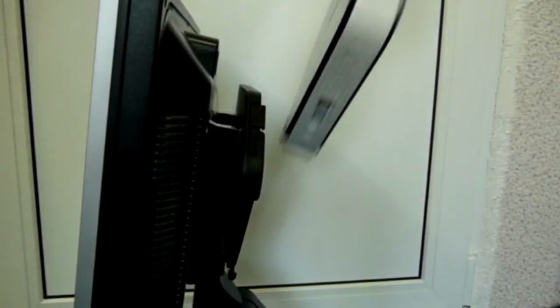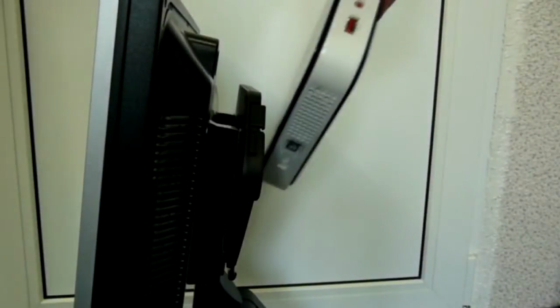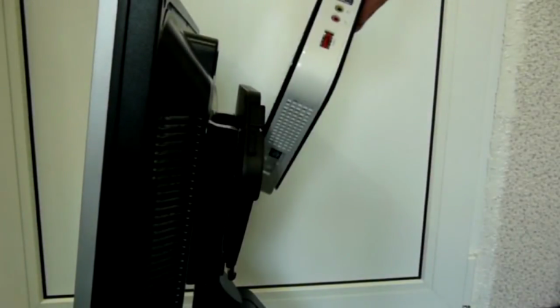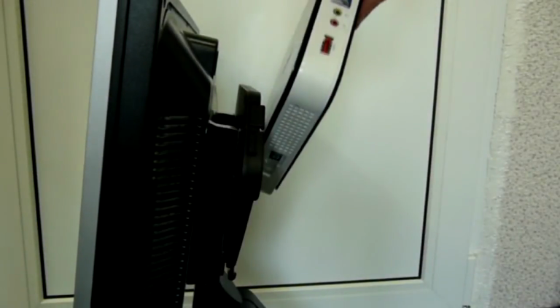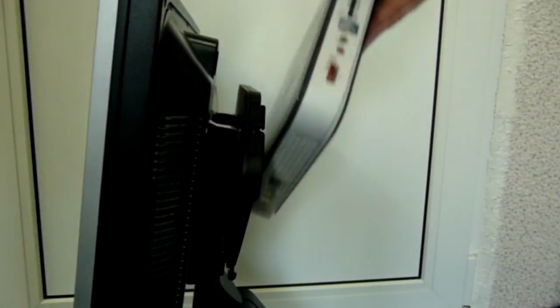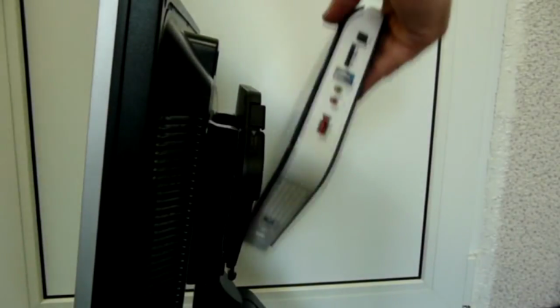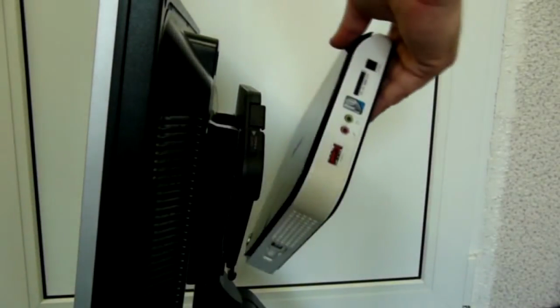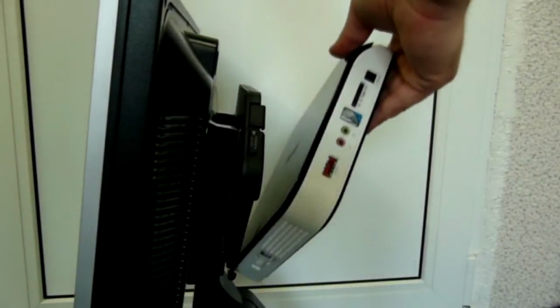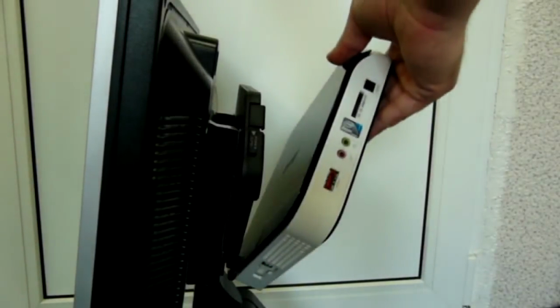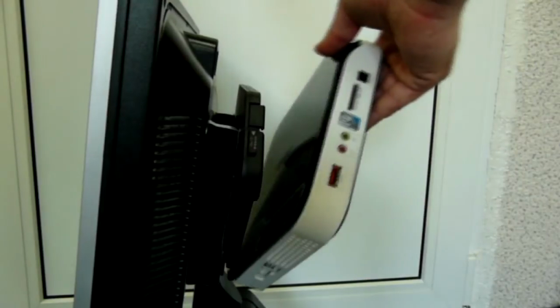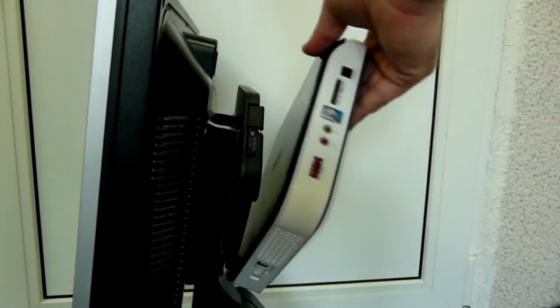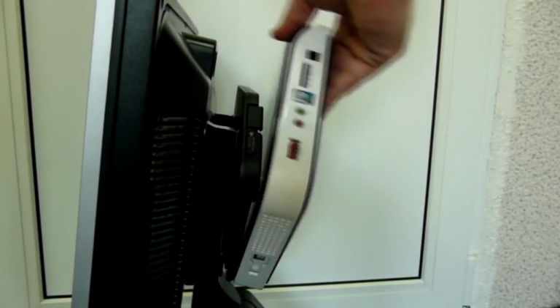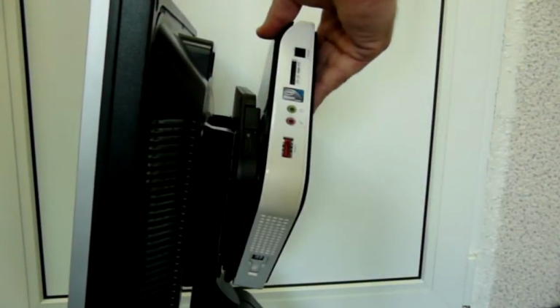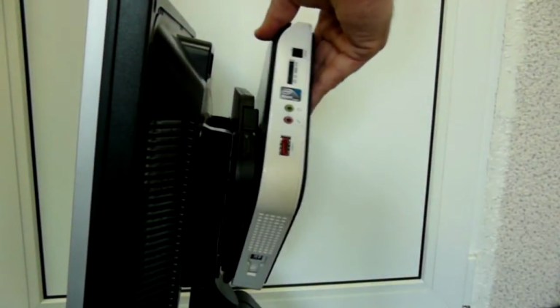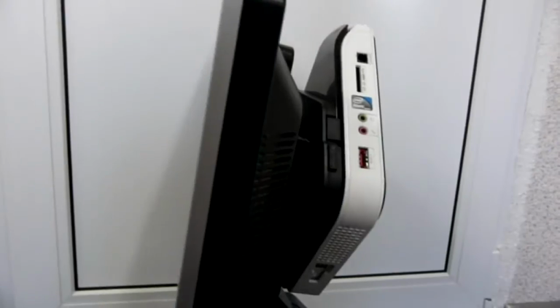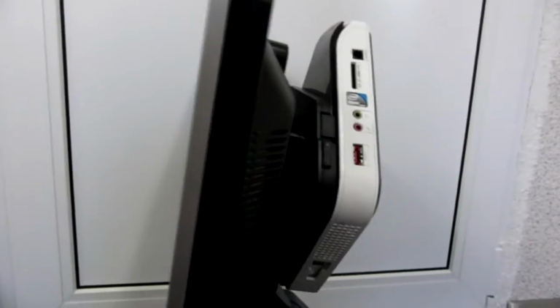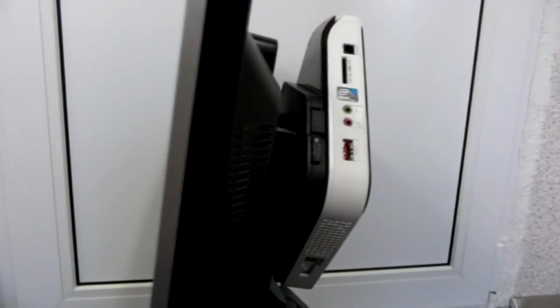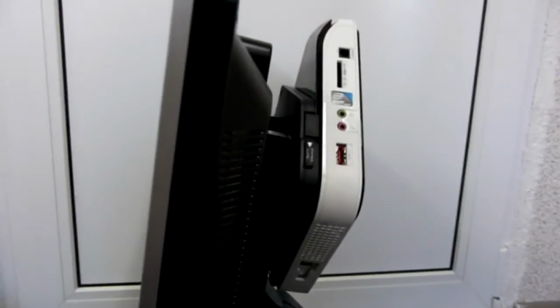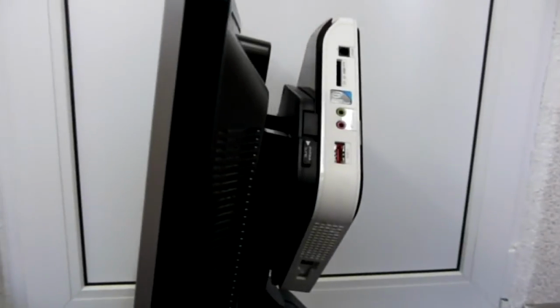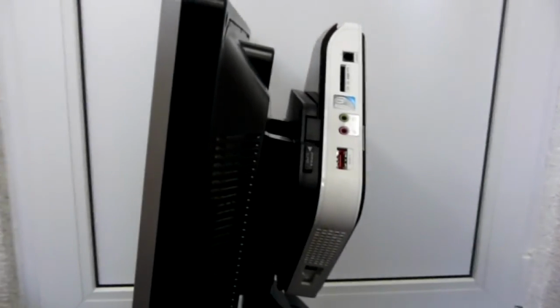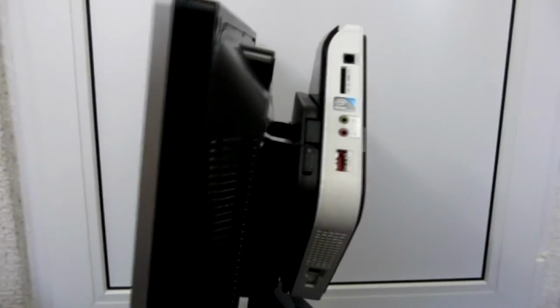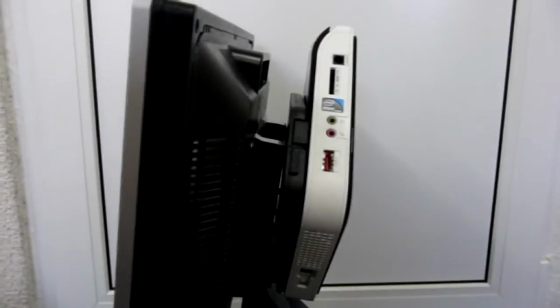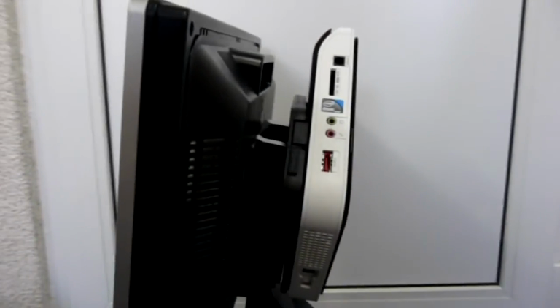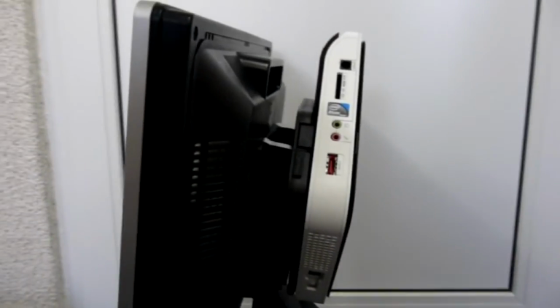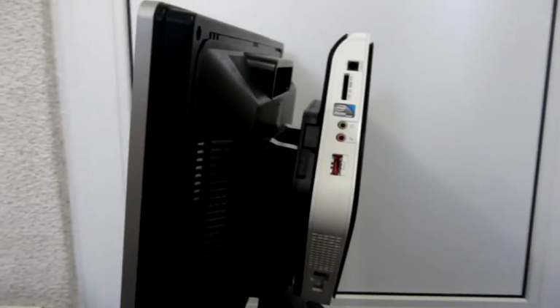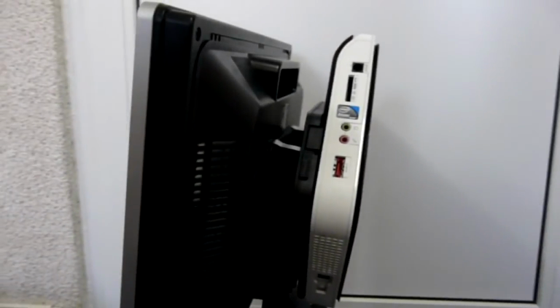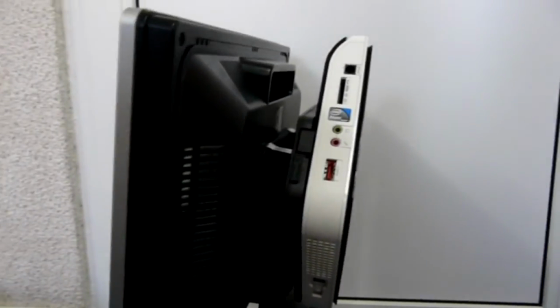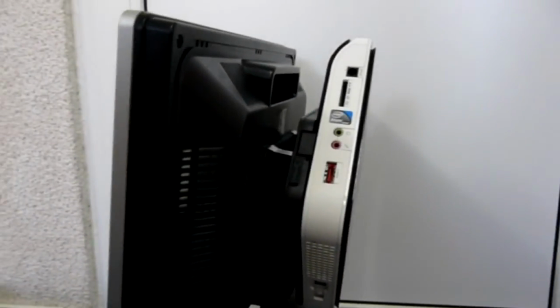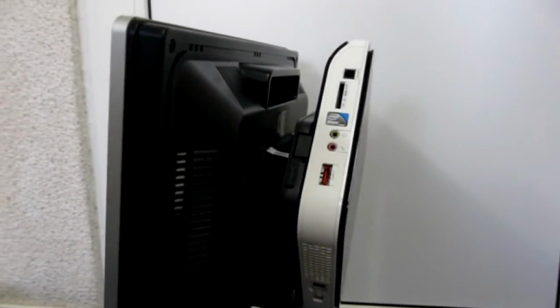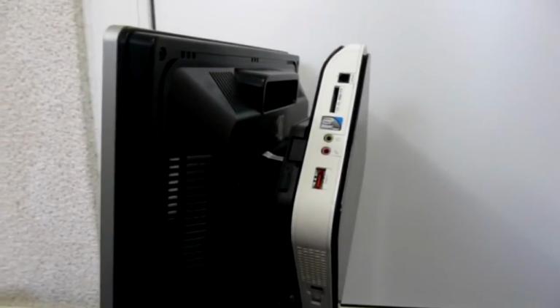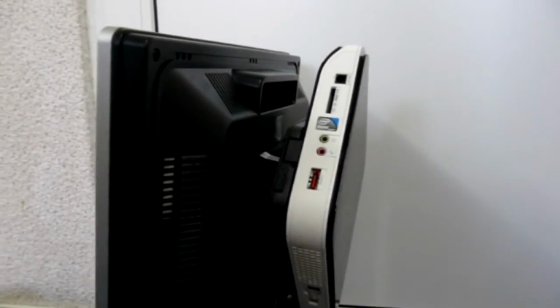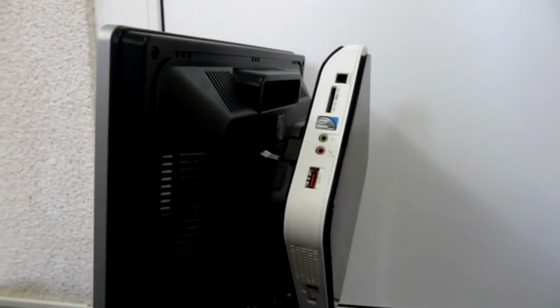You're done. Your net top is securely fitted on the back of your monitor.